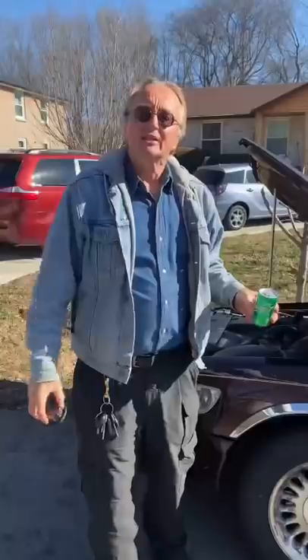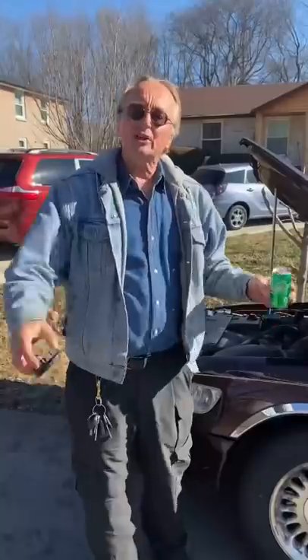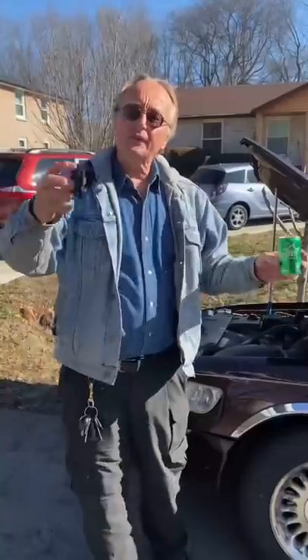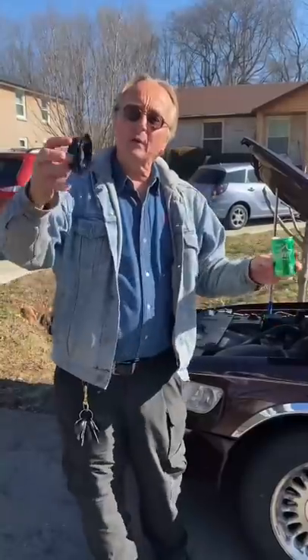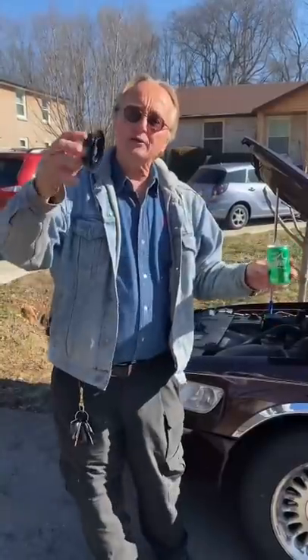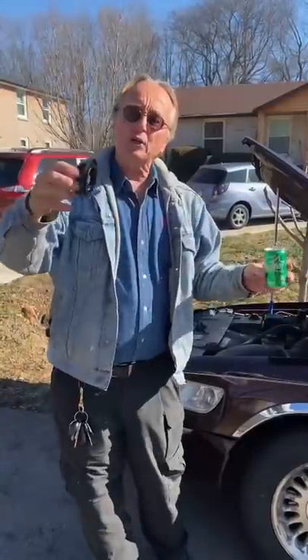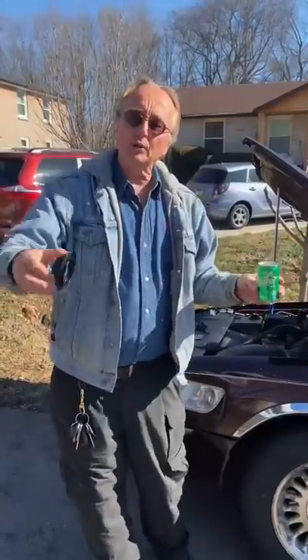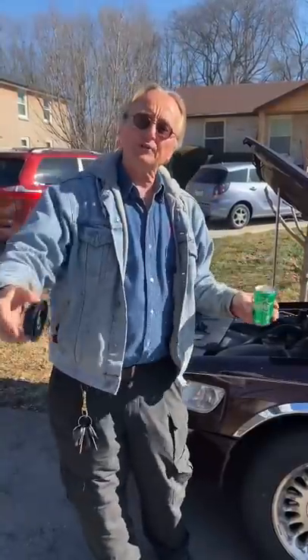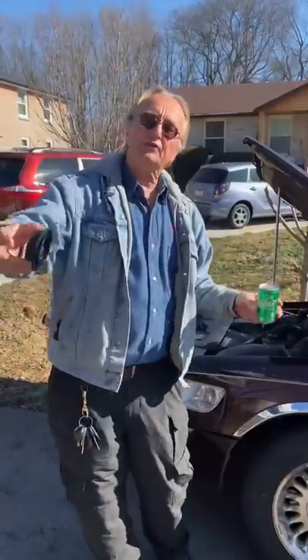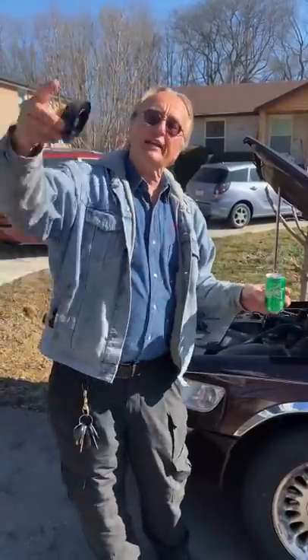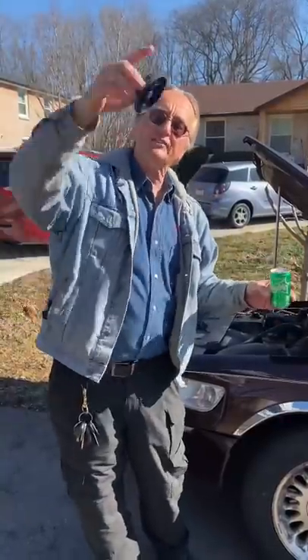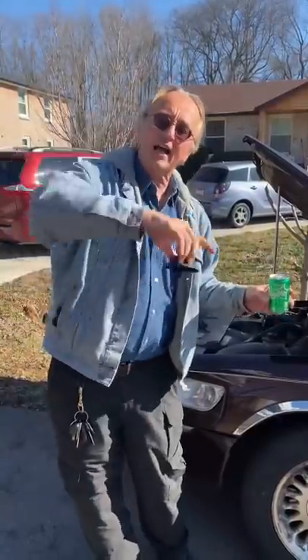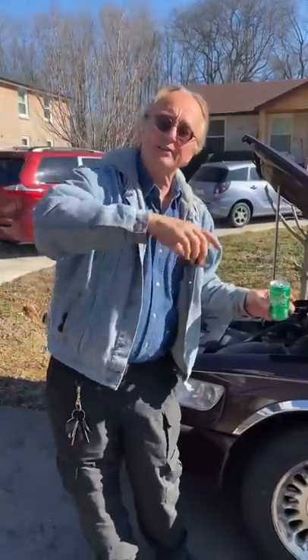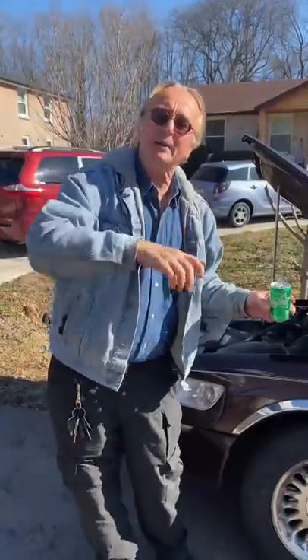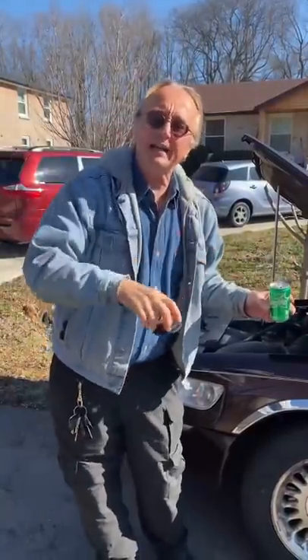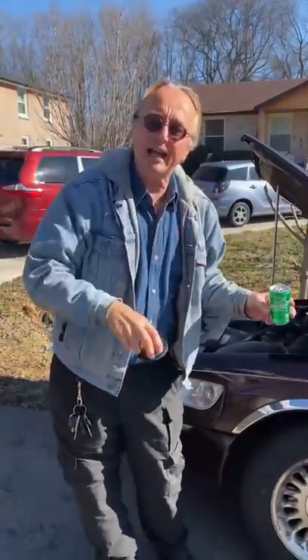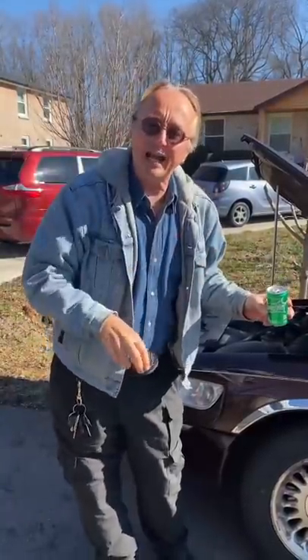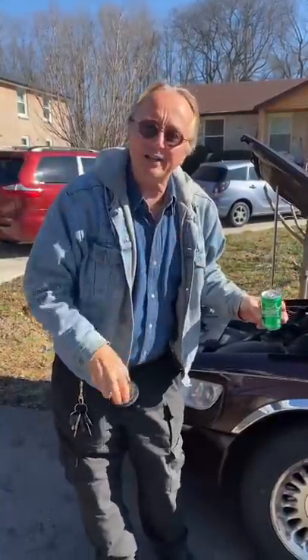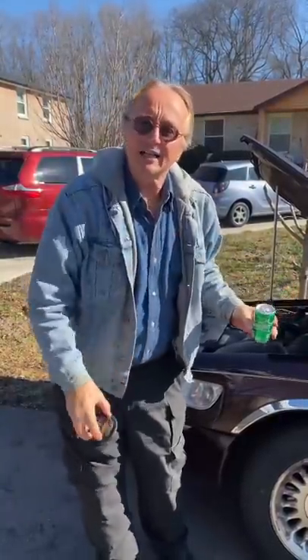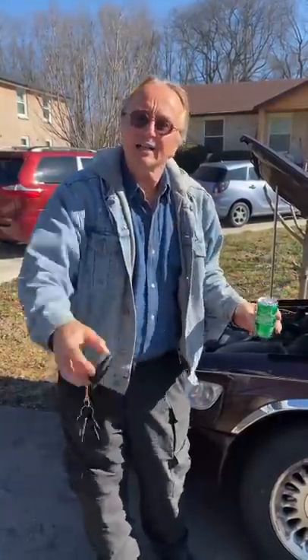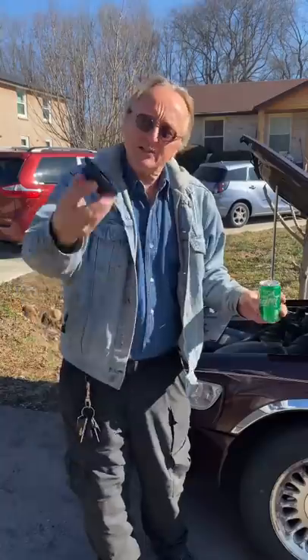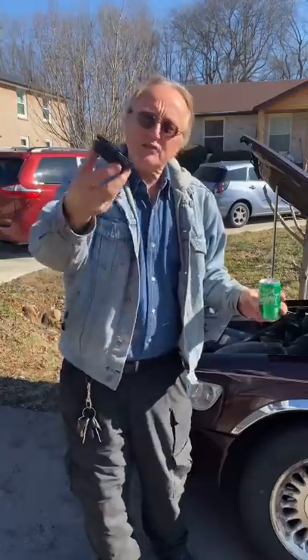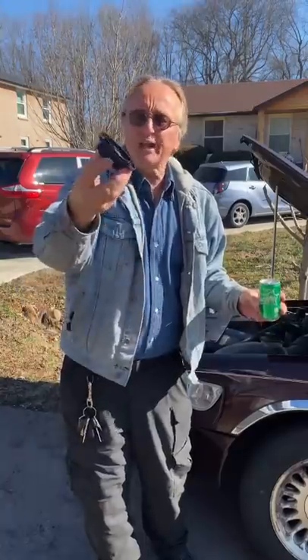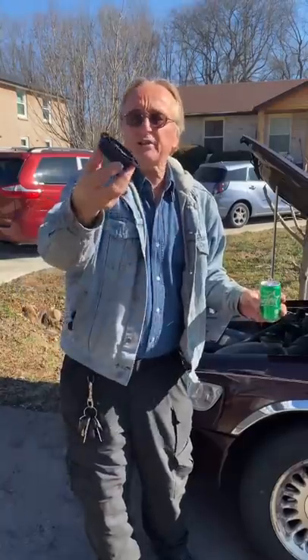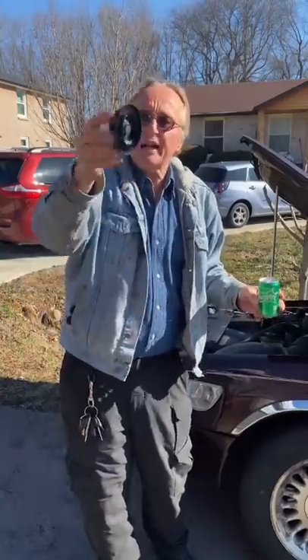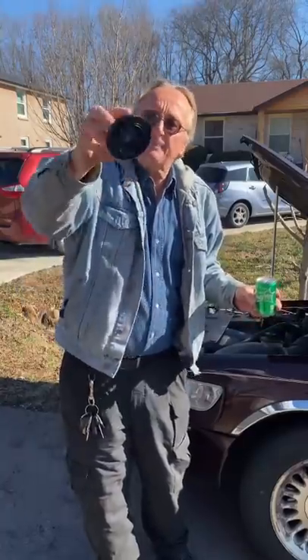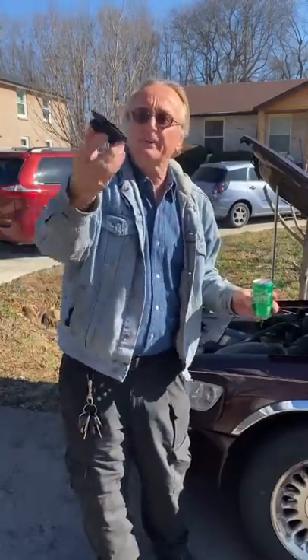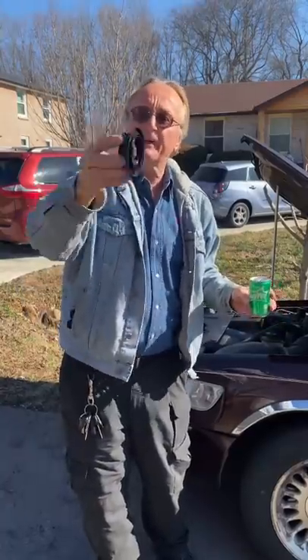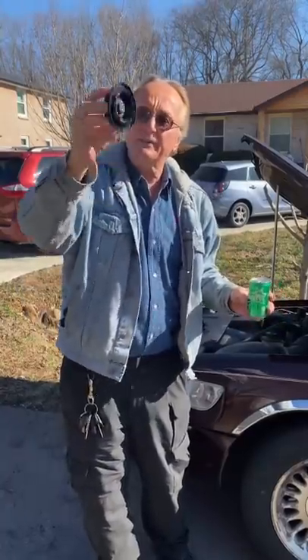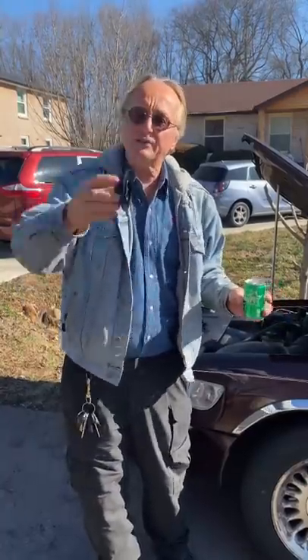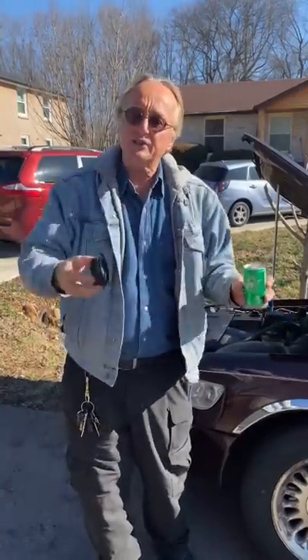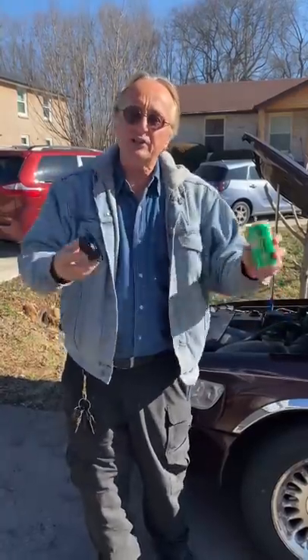So if you want your coolant to stay inside your radiator, just change your cap every five or six years.